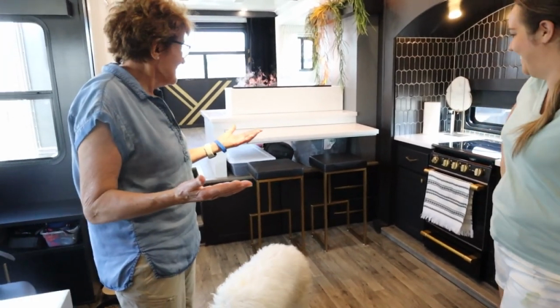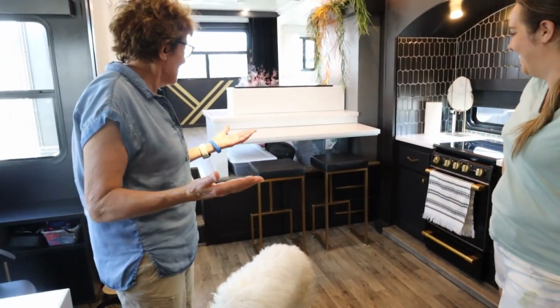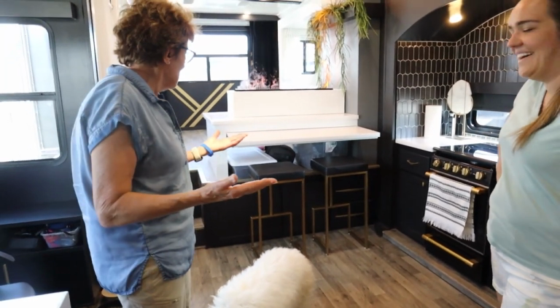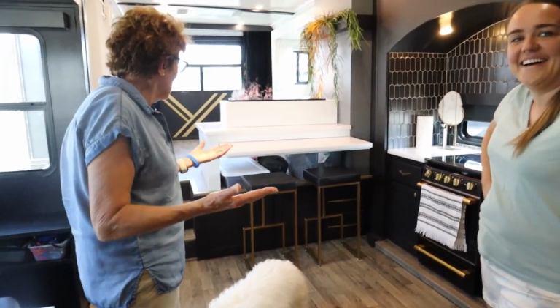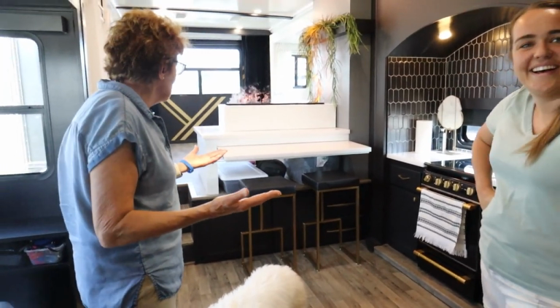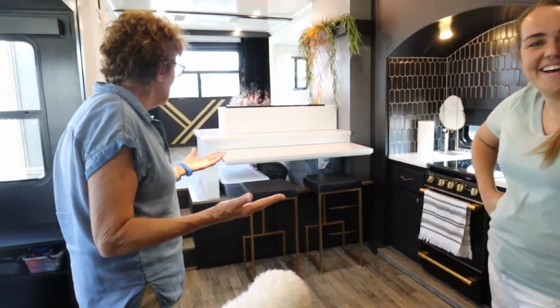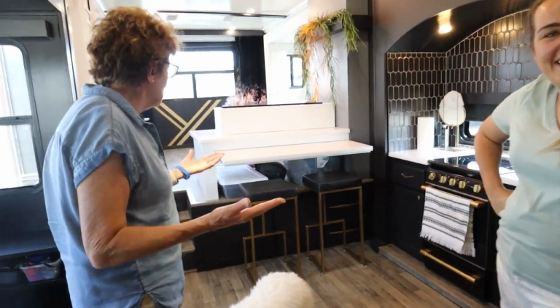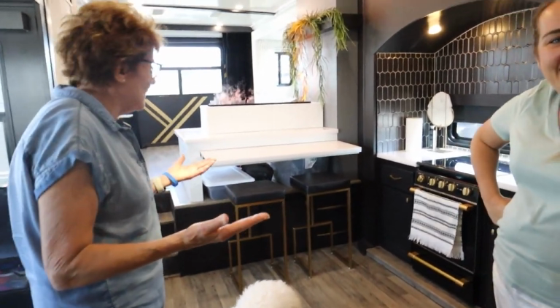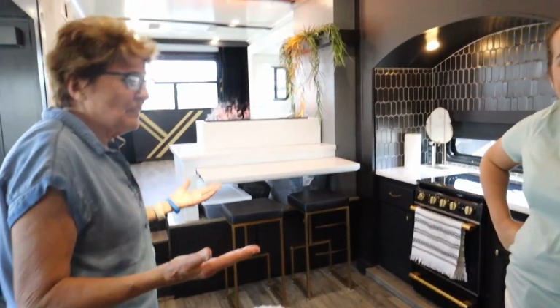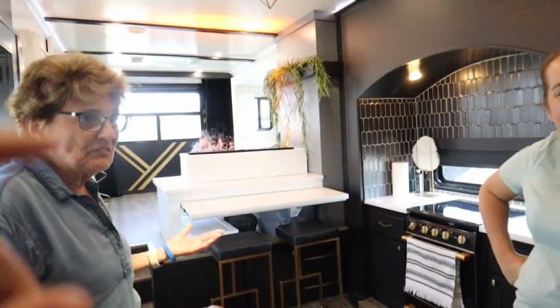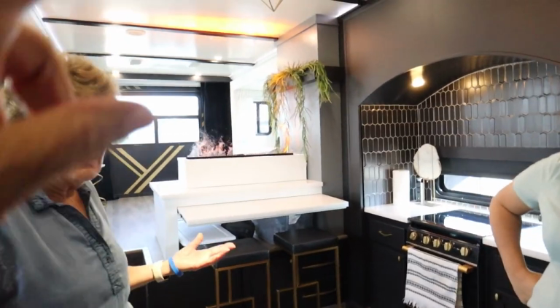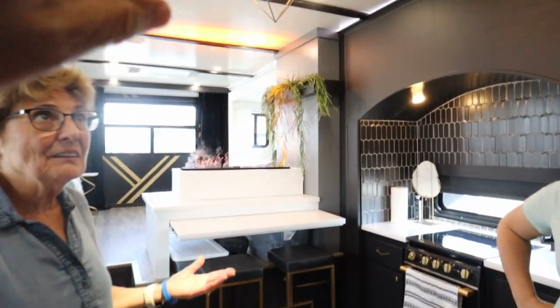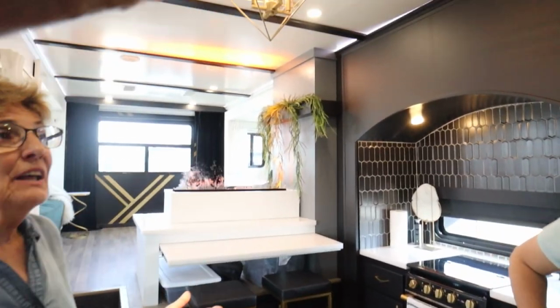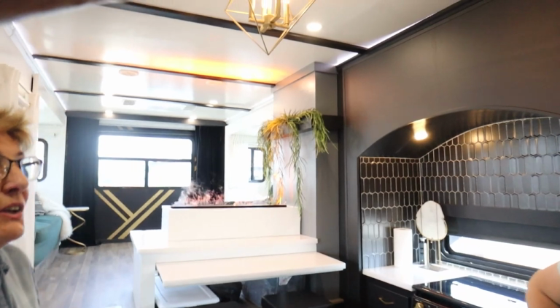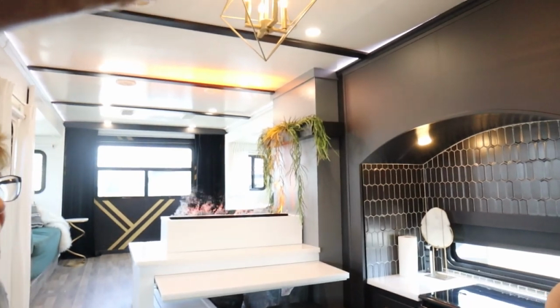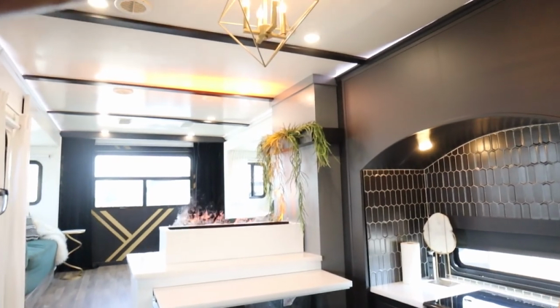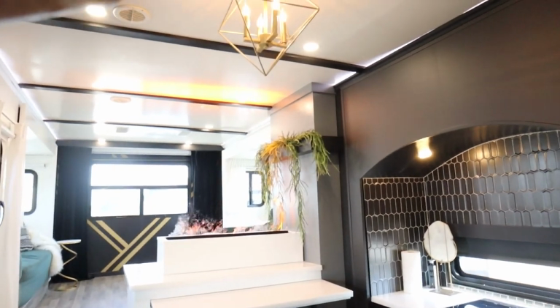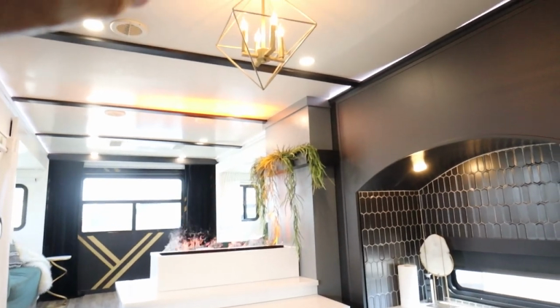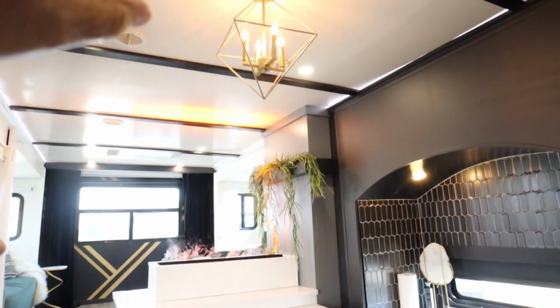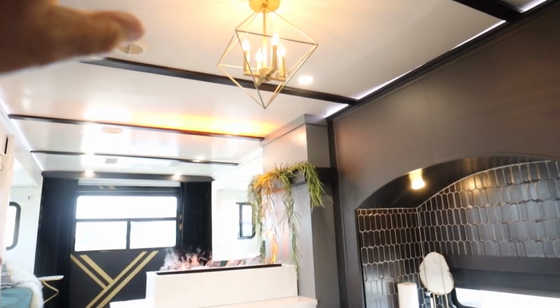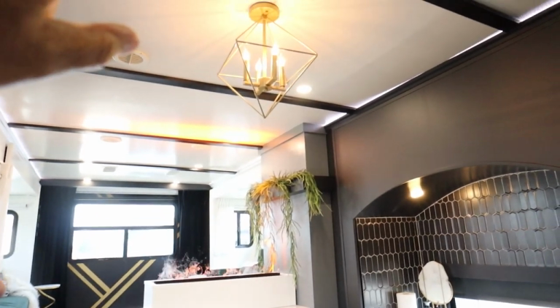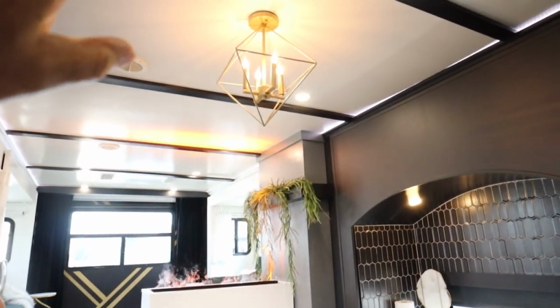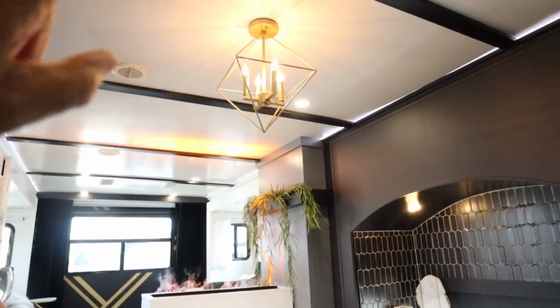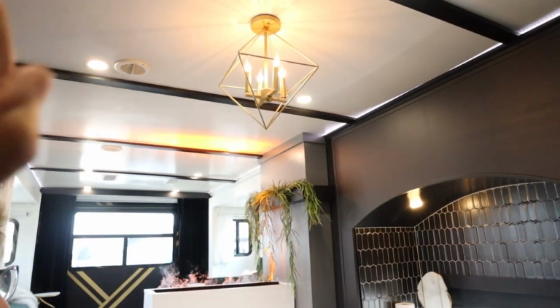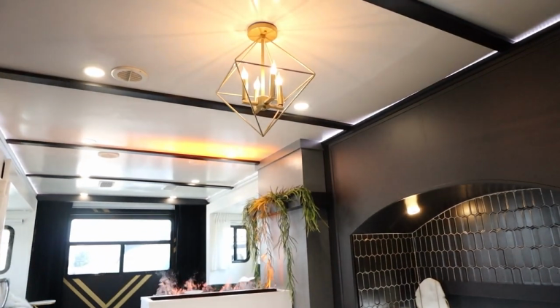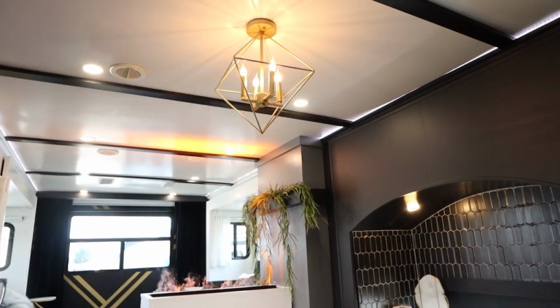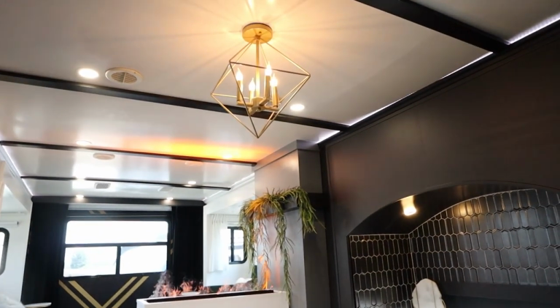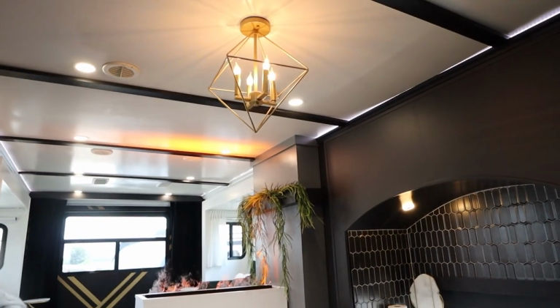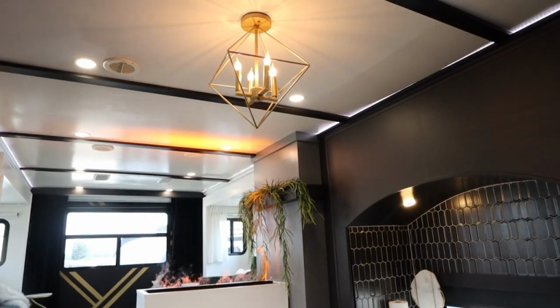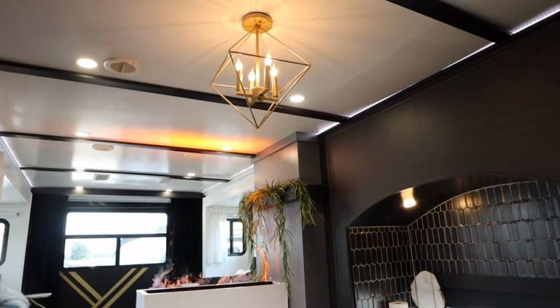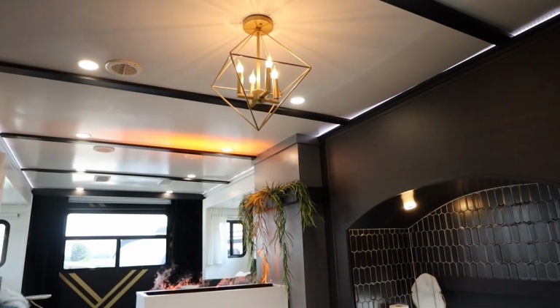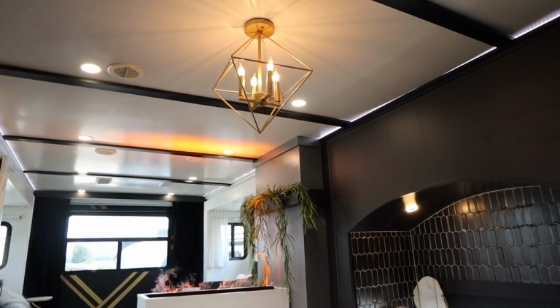Oh my gosh, where do you start? Look at this. Look at that light — I've never seen that kind of fixture in an RV.